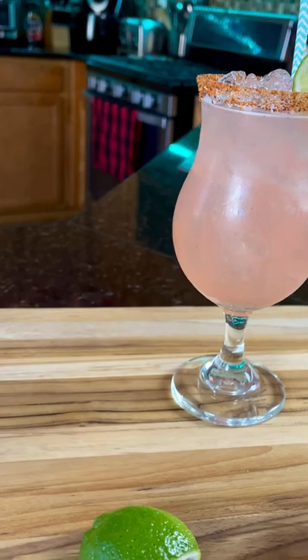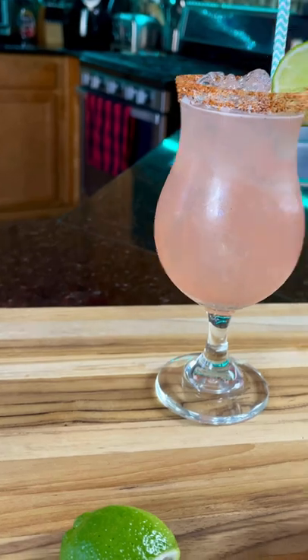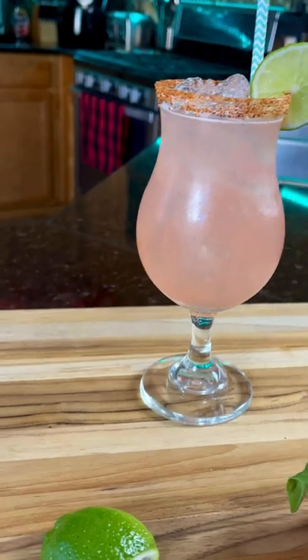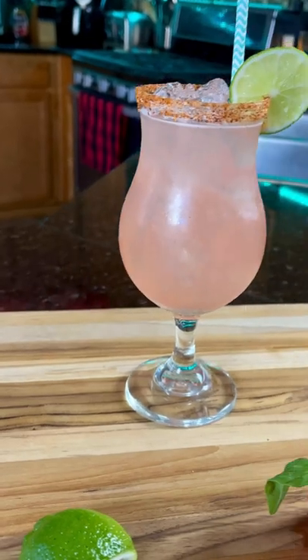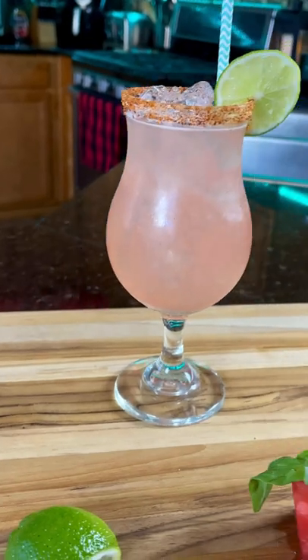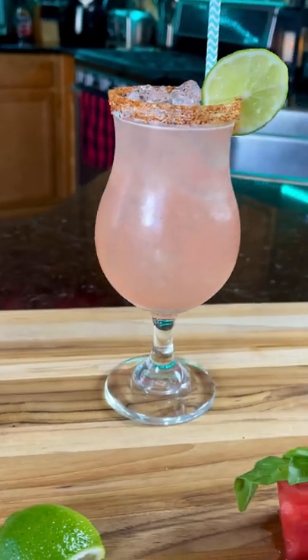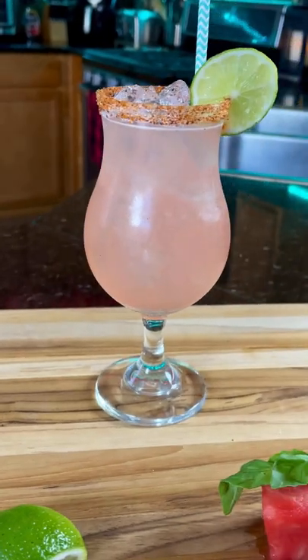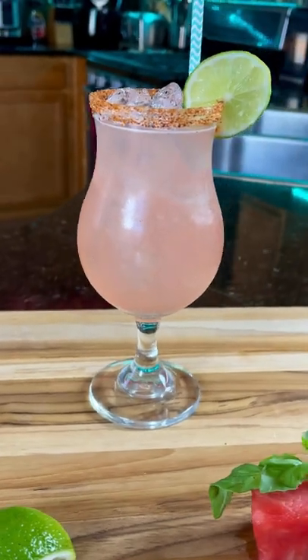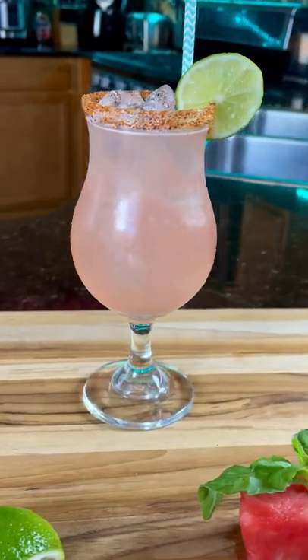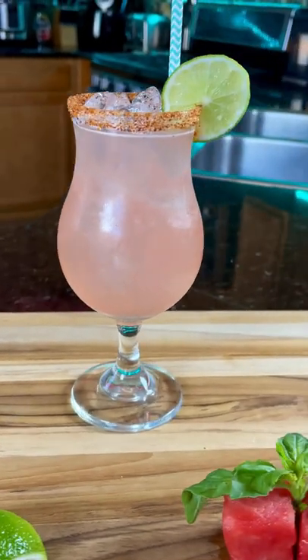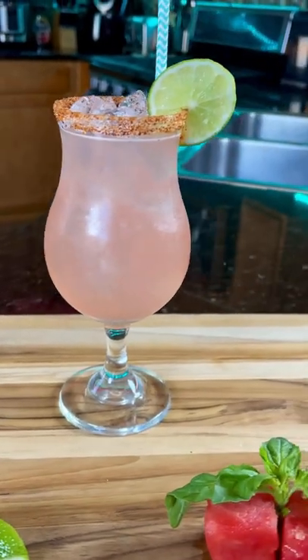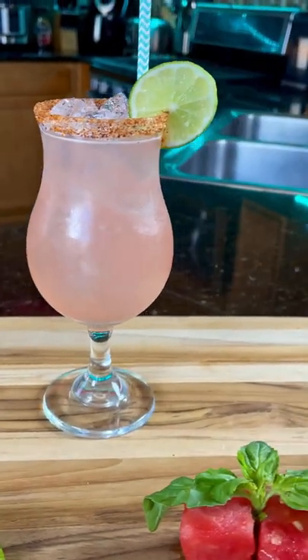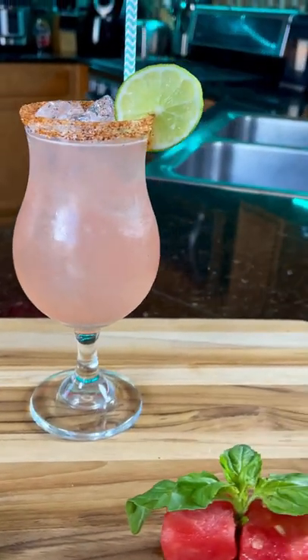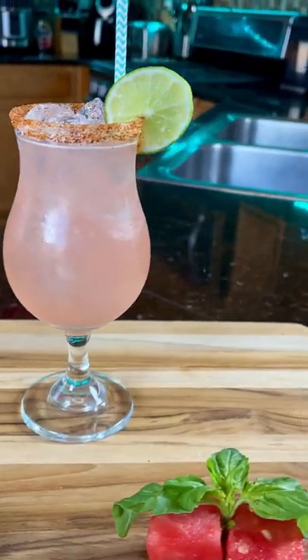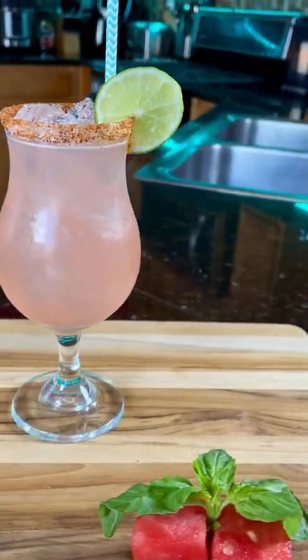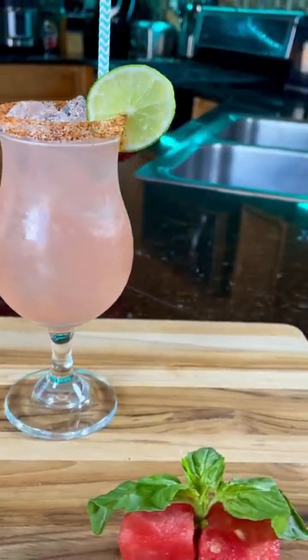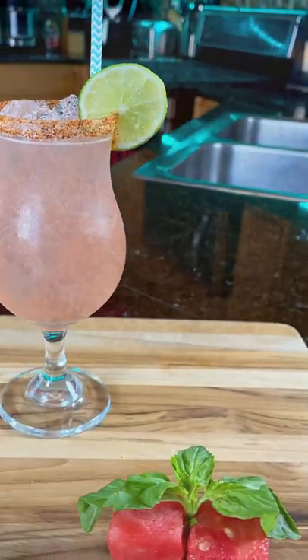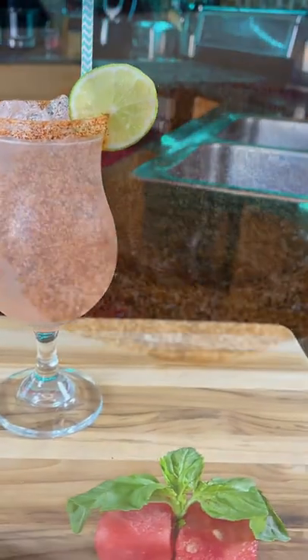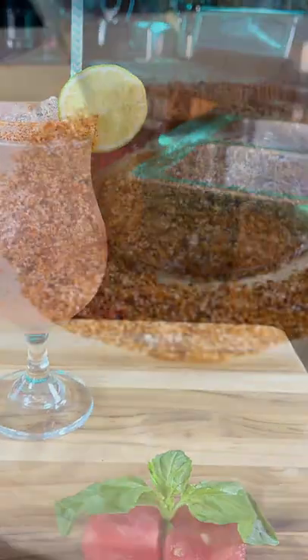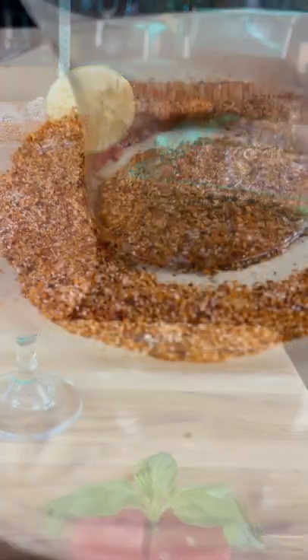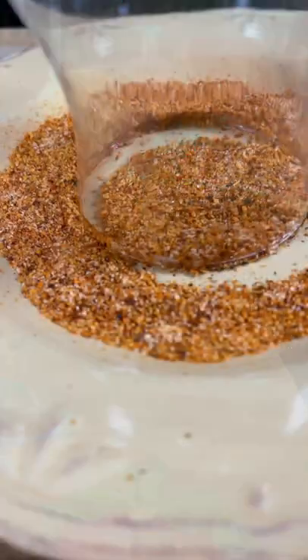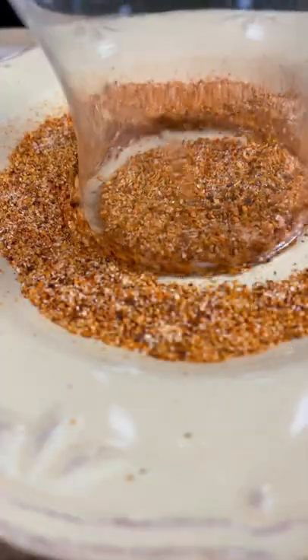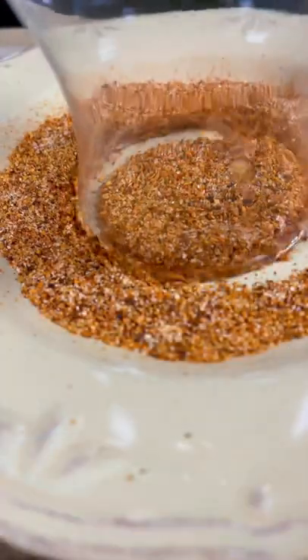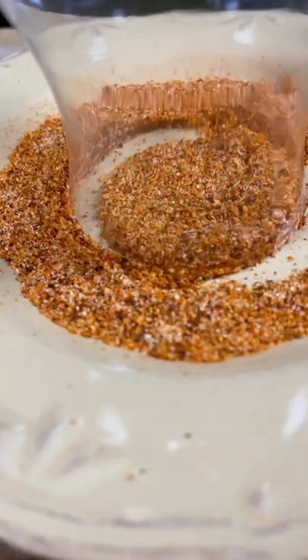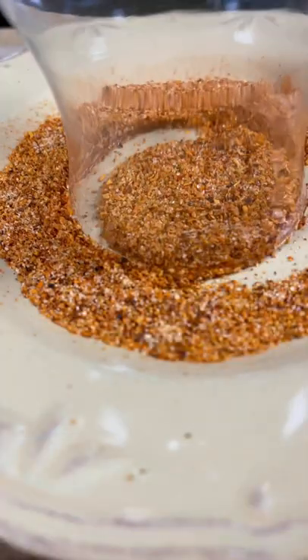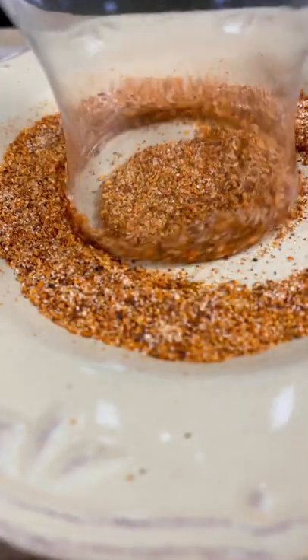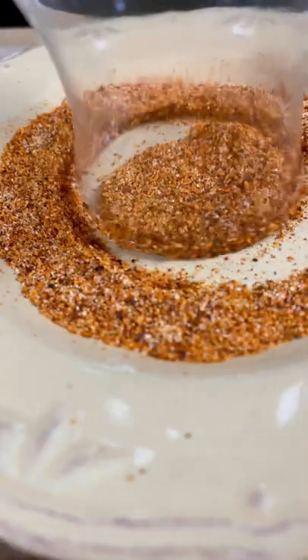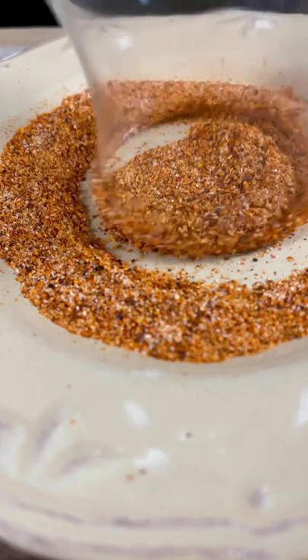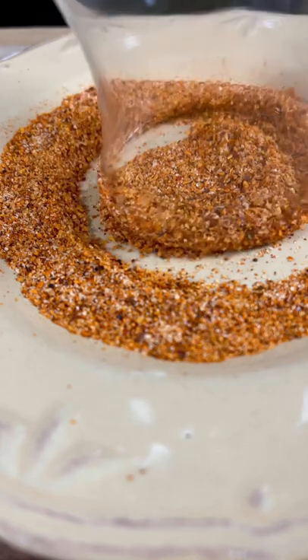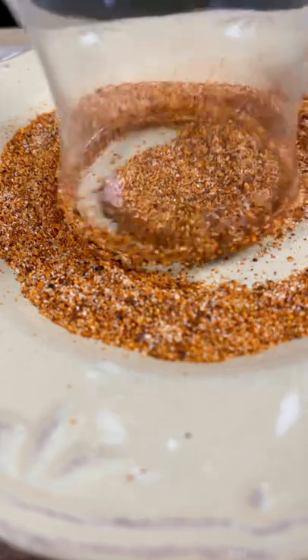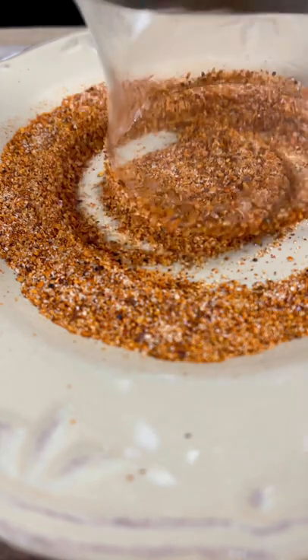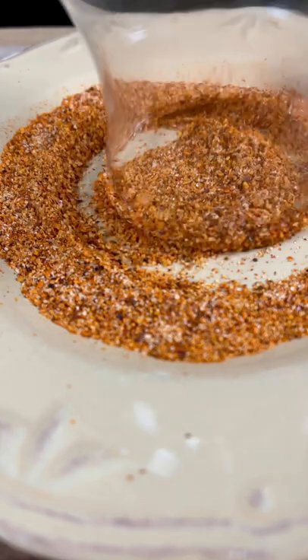Hello home tenders, let's make a watermelon margarita real quick. Rim your glass with tajín, salt, or sugar.